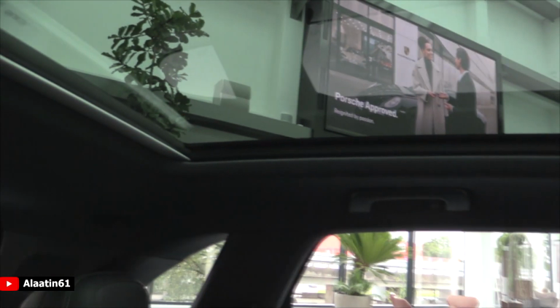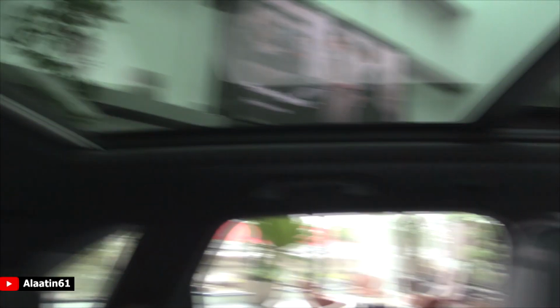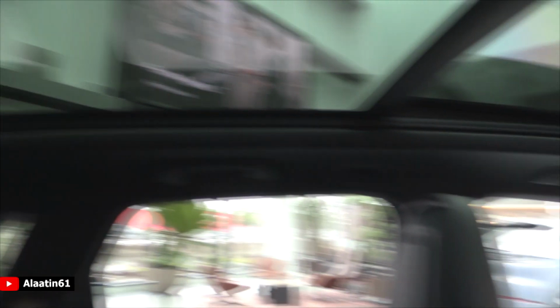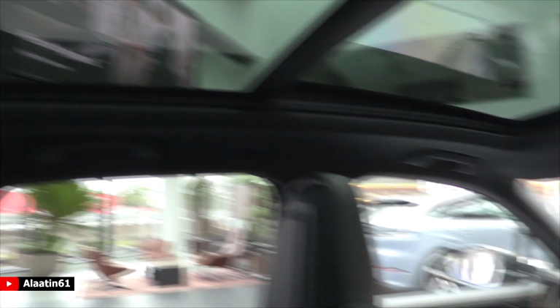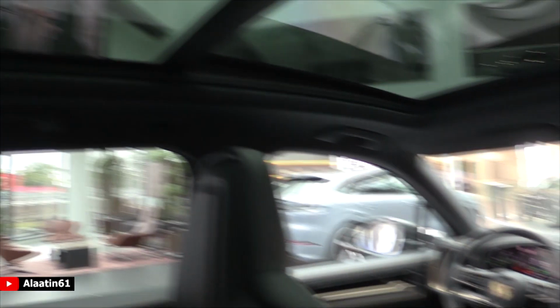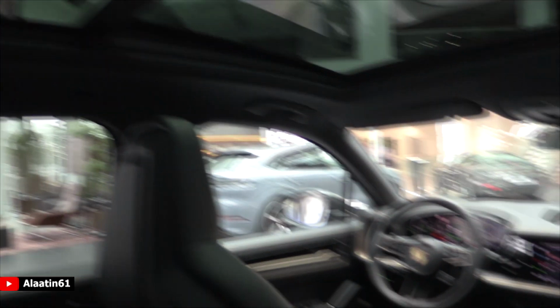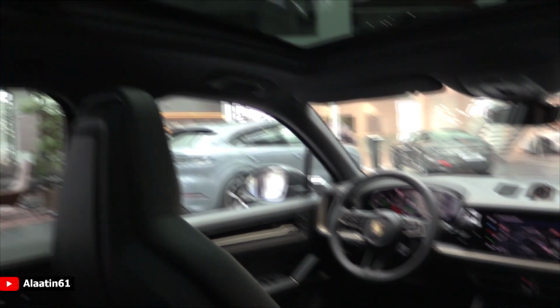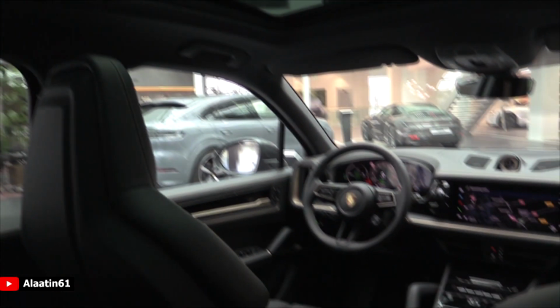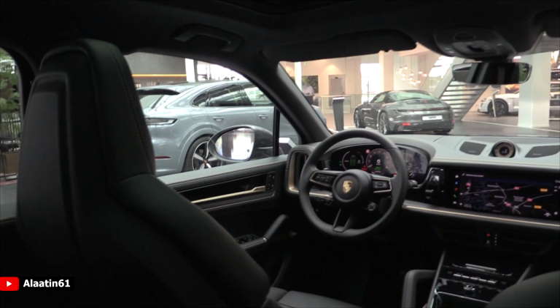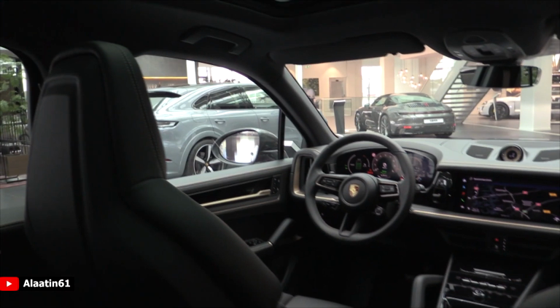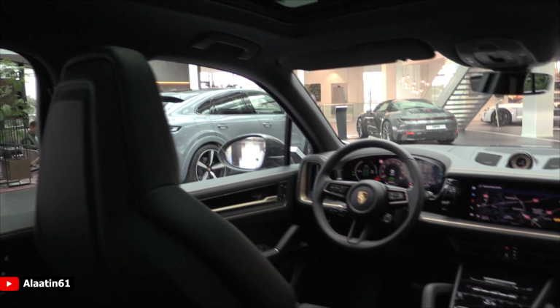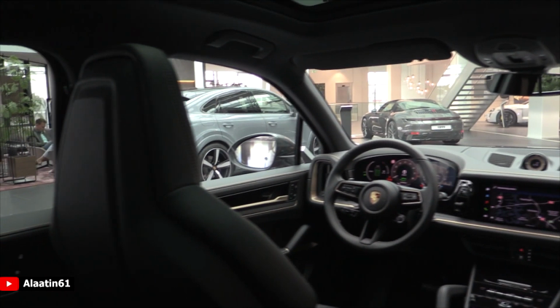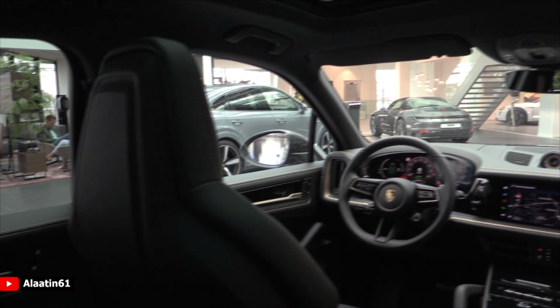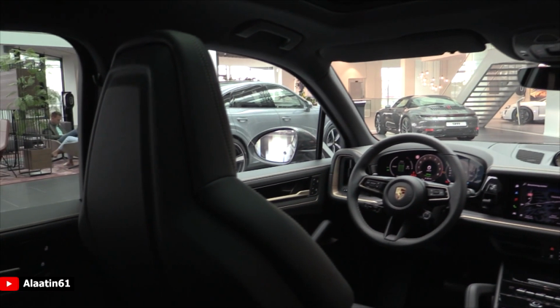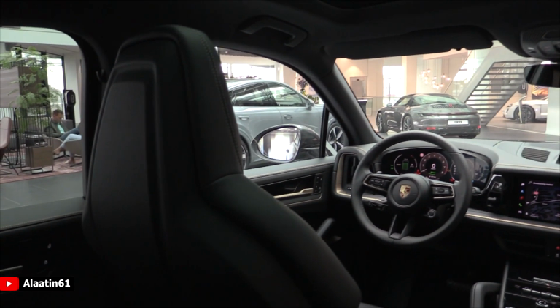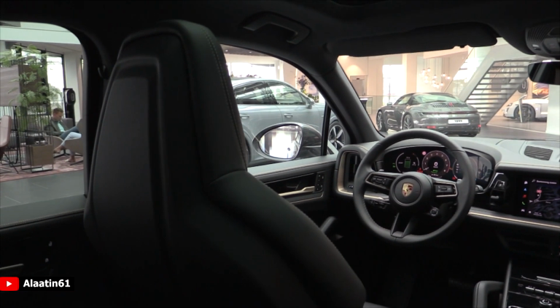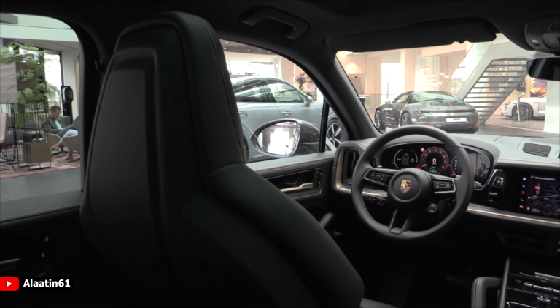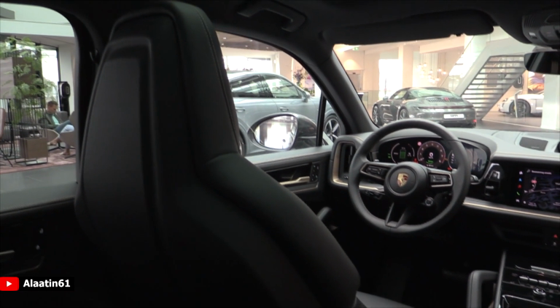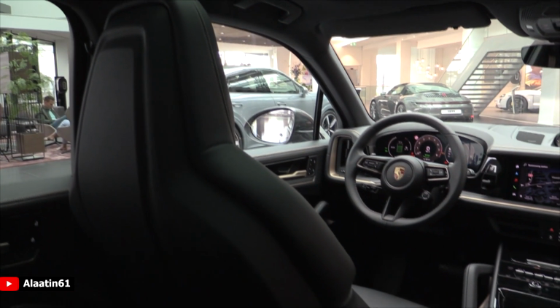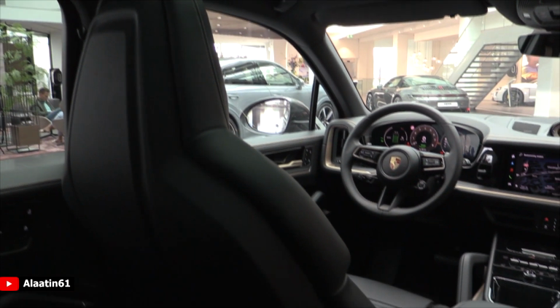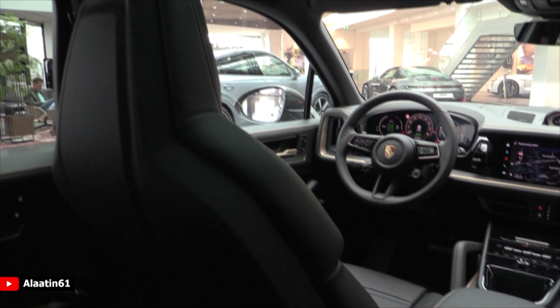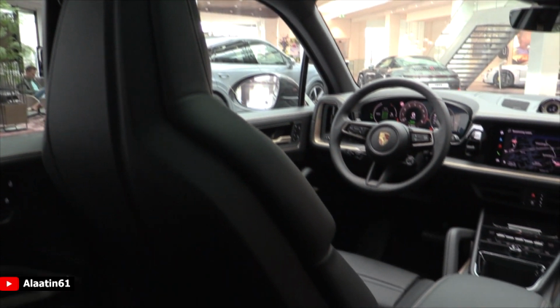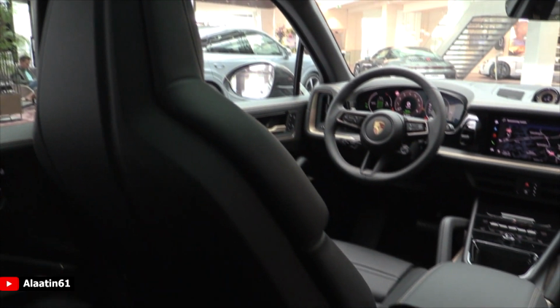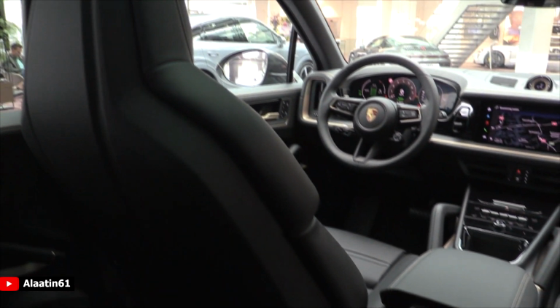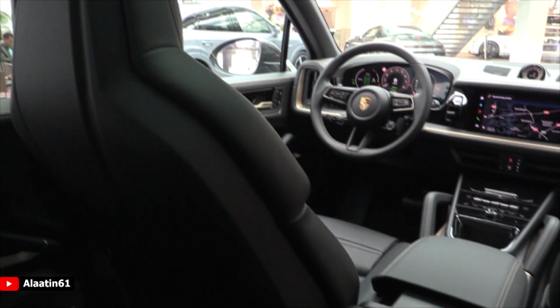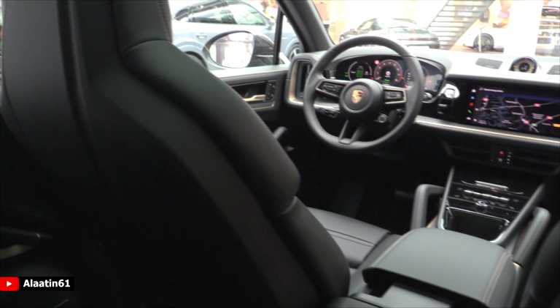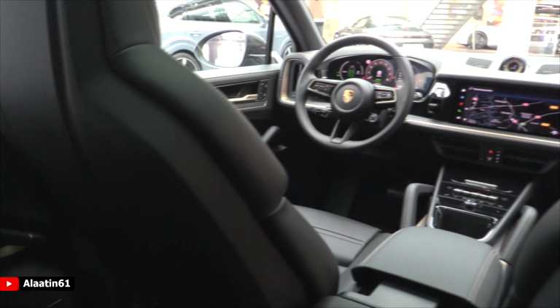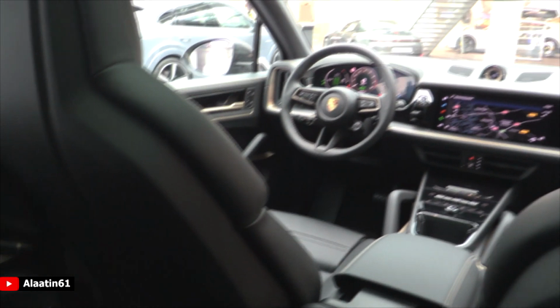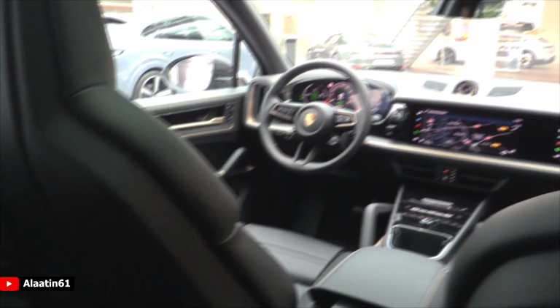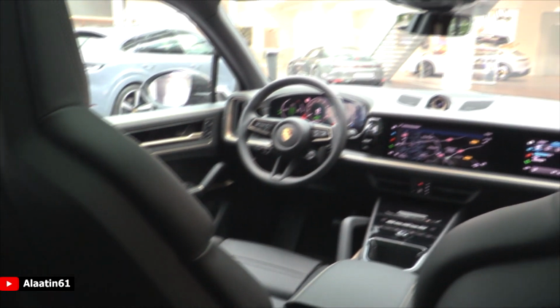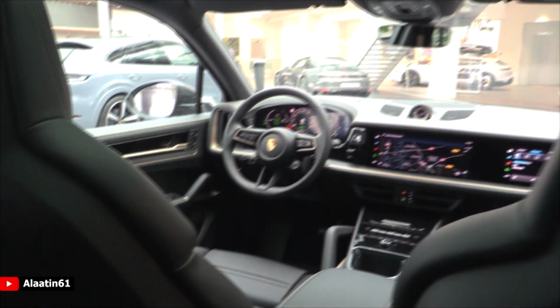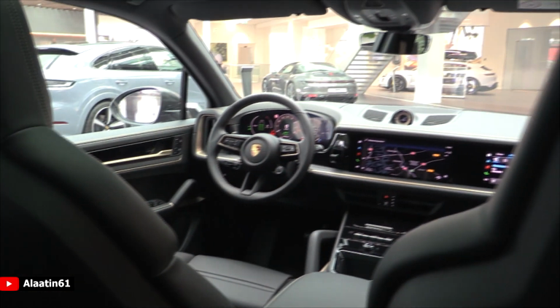It has a huge panoramic sunroof which you can tilt and slide backwards — it goes all the way to the back. What I really like is the shape of the seats; you can also buy it with massaging seats if you want.